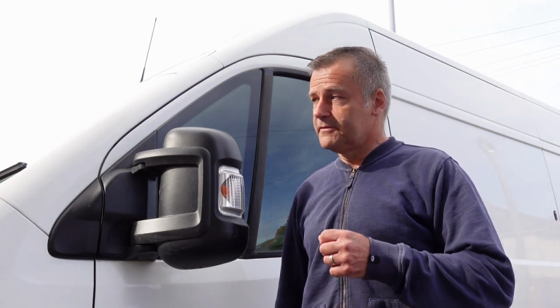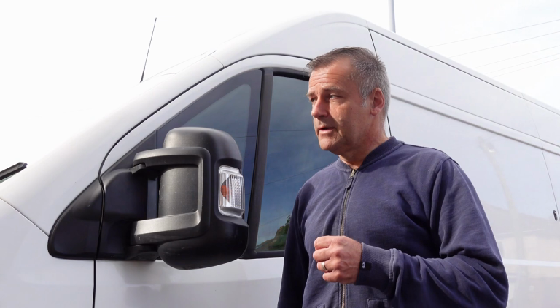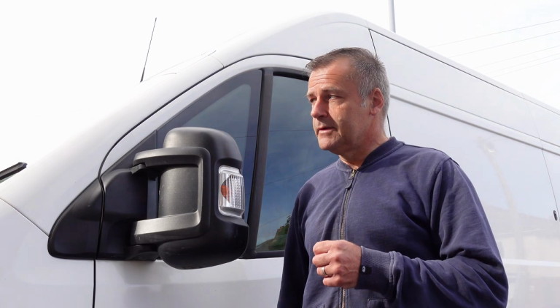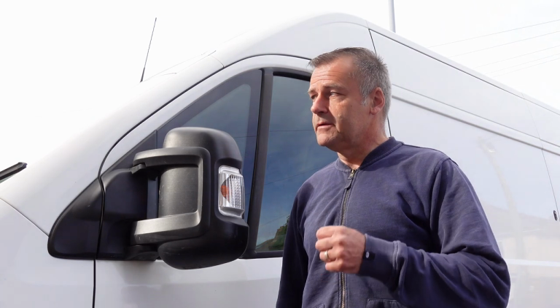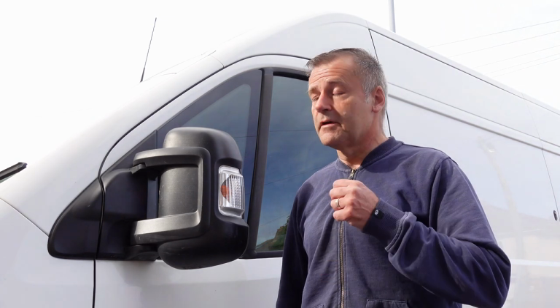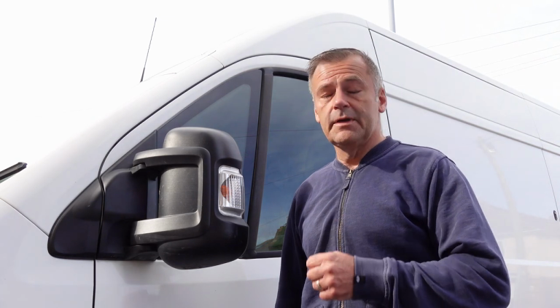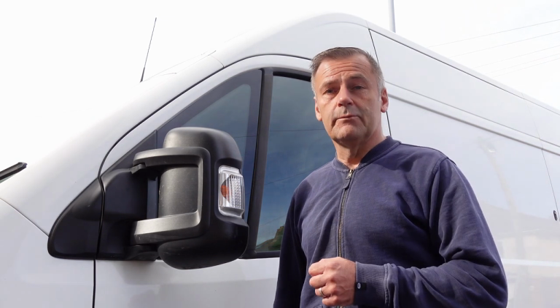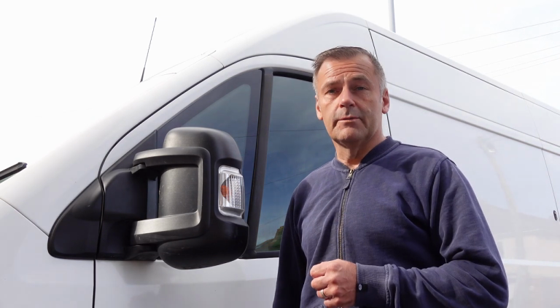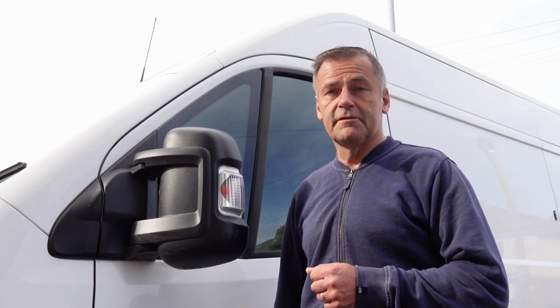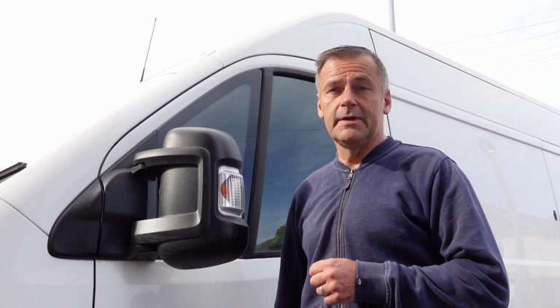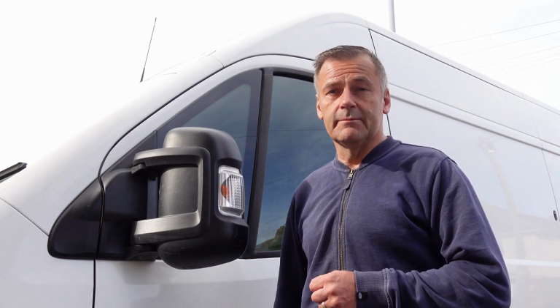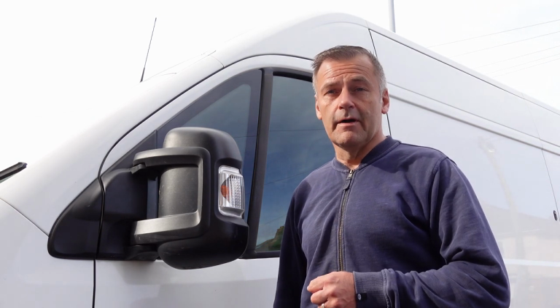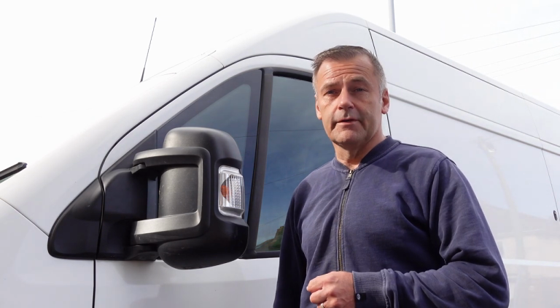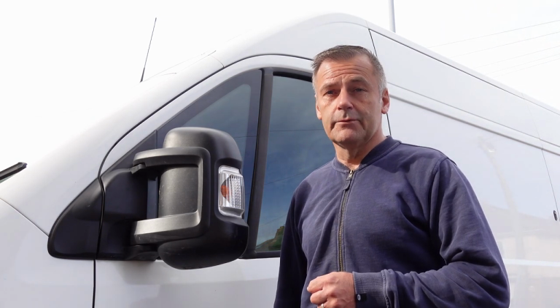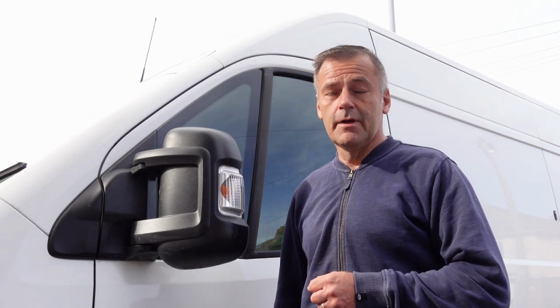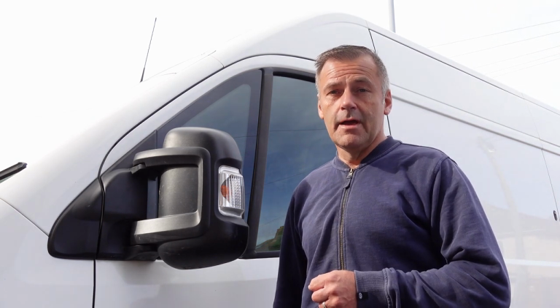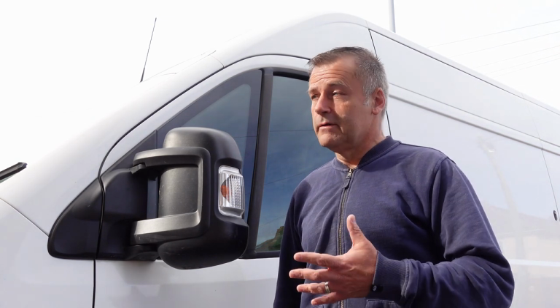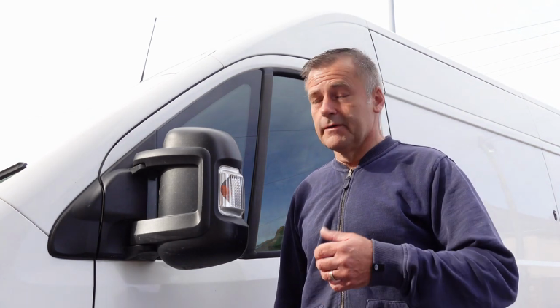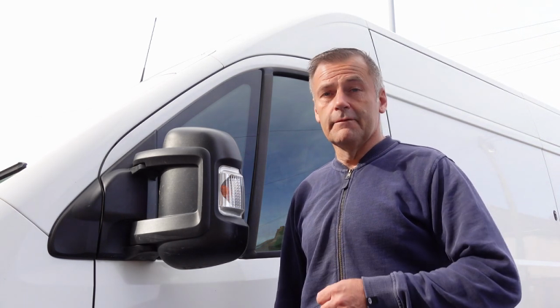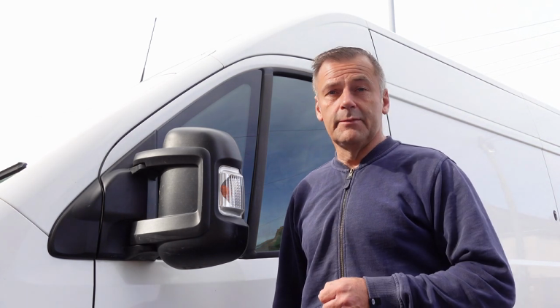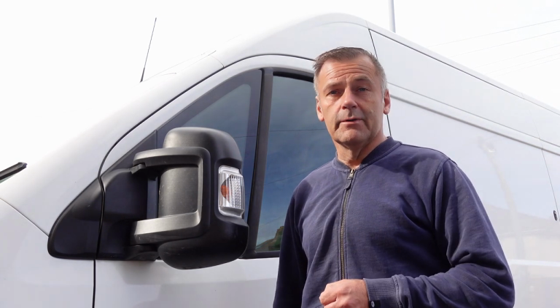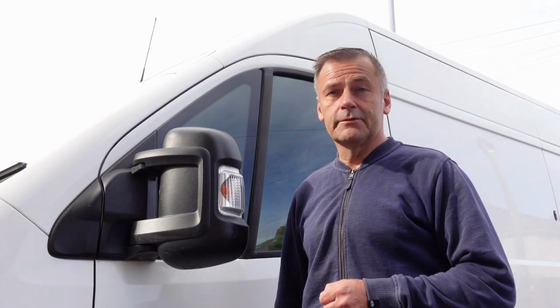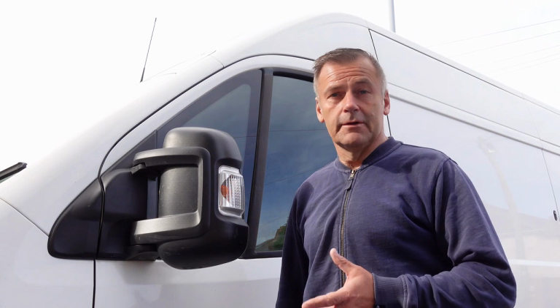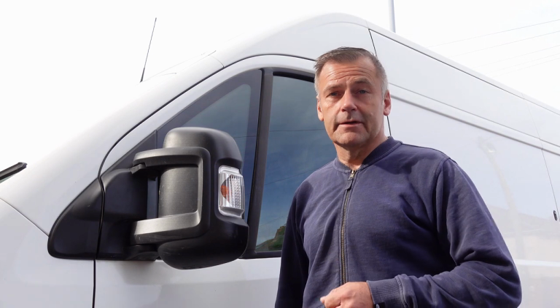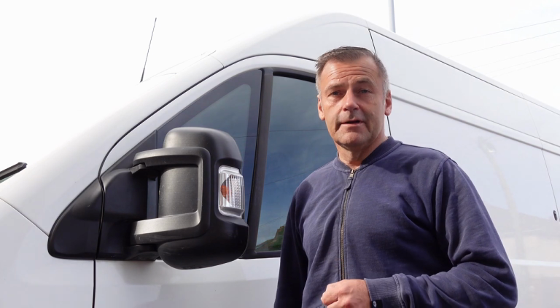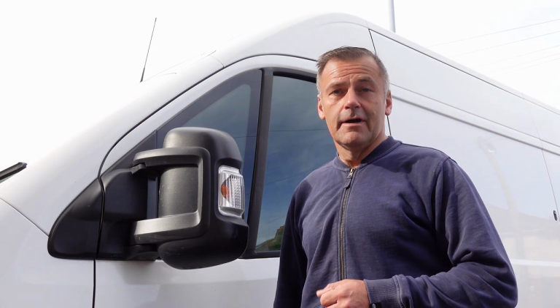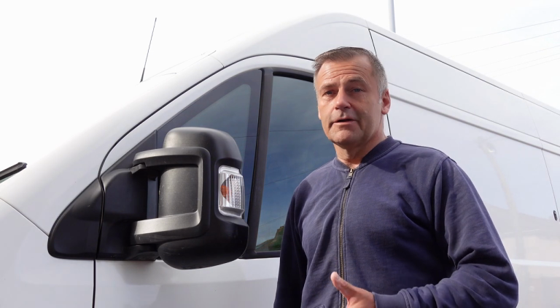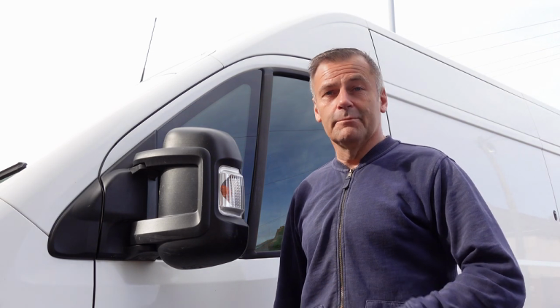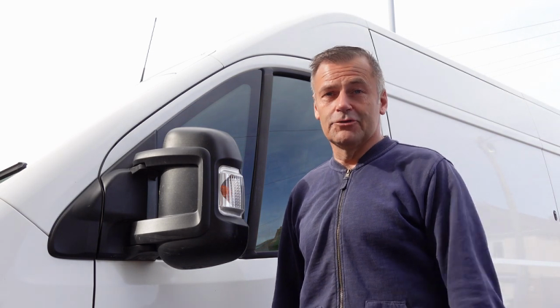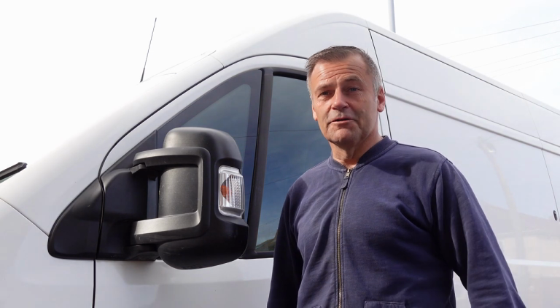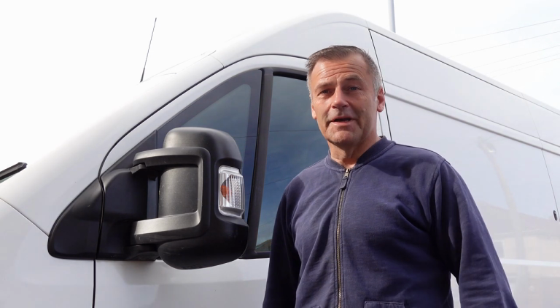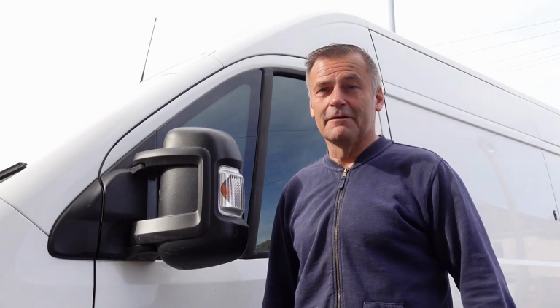This one is a medium wheelbase, medium height vehicle. But if you're going for a bigger one, good luck — my drive's not big enough.